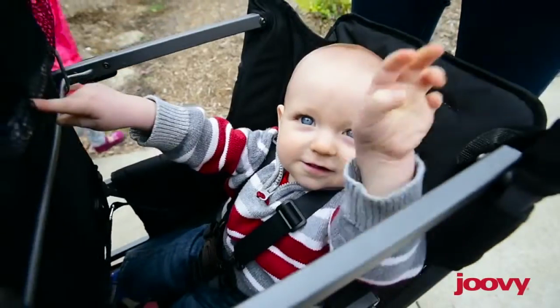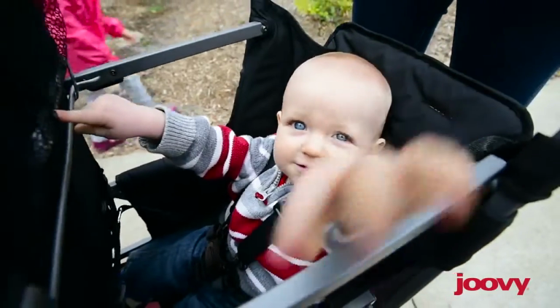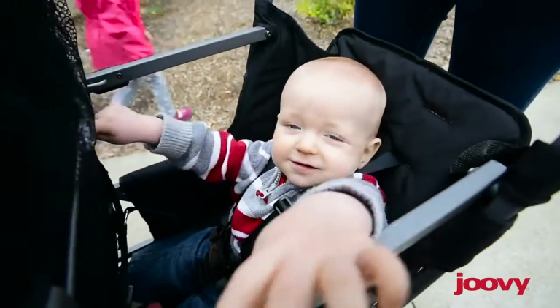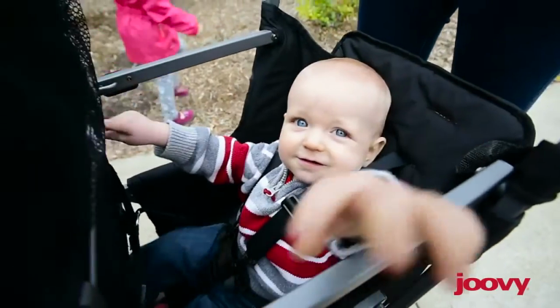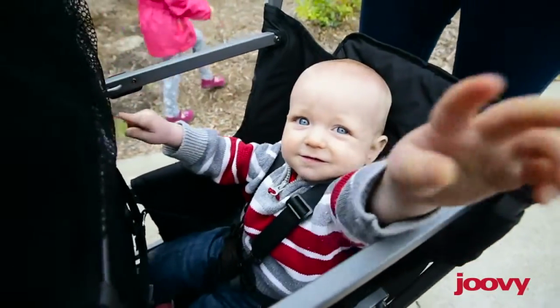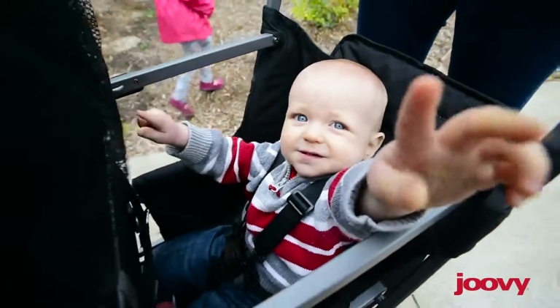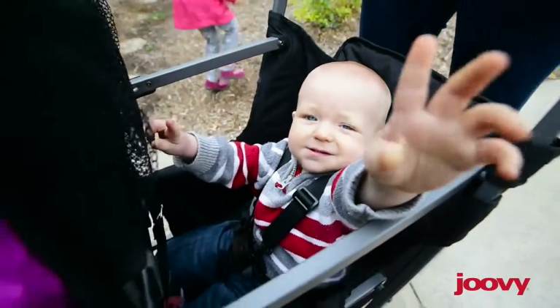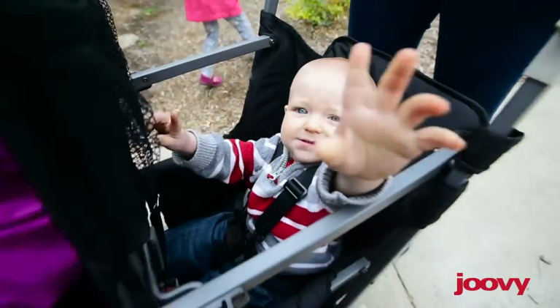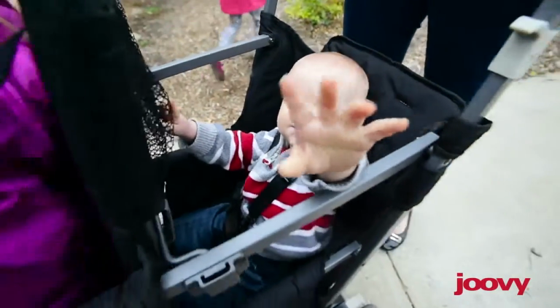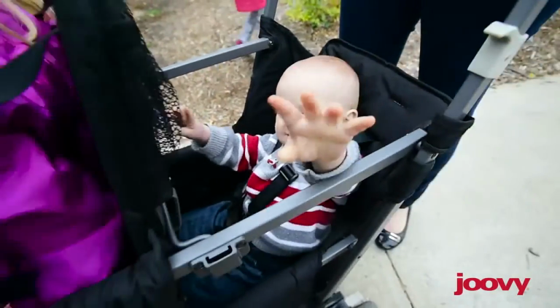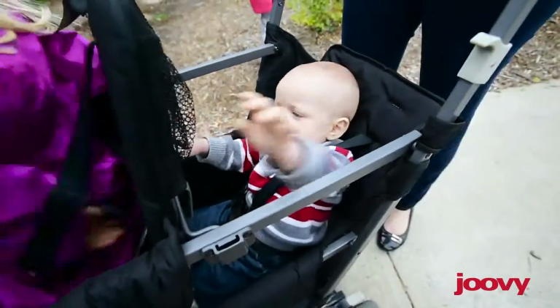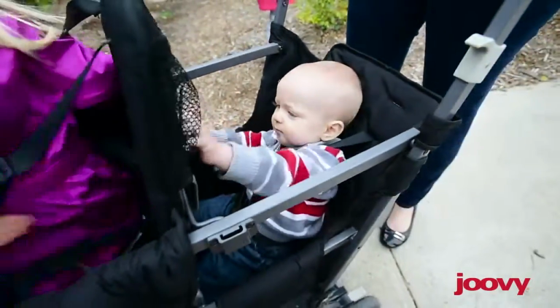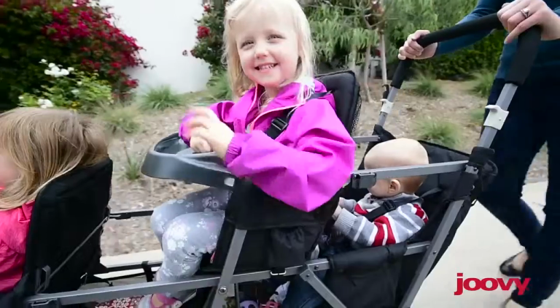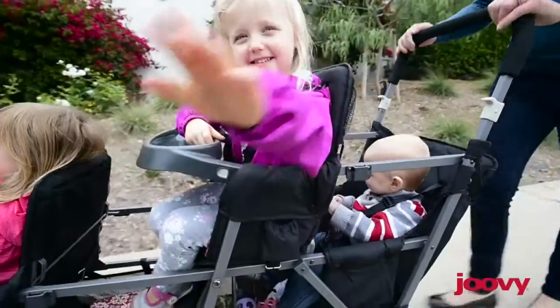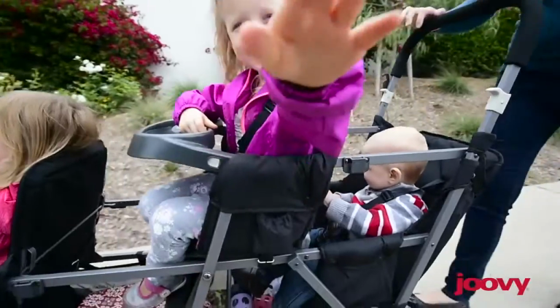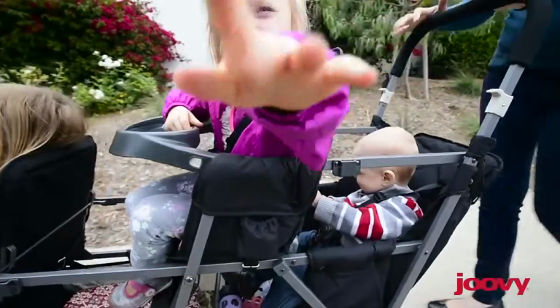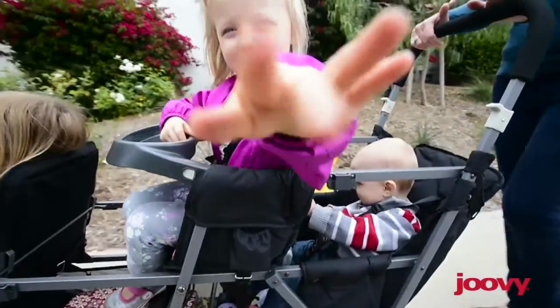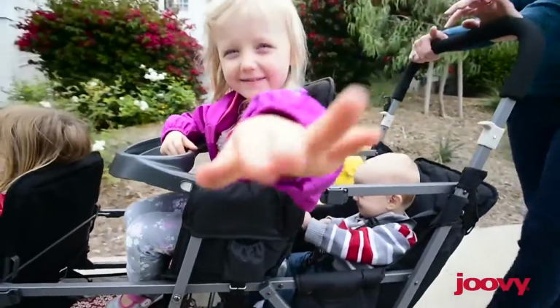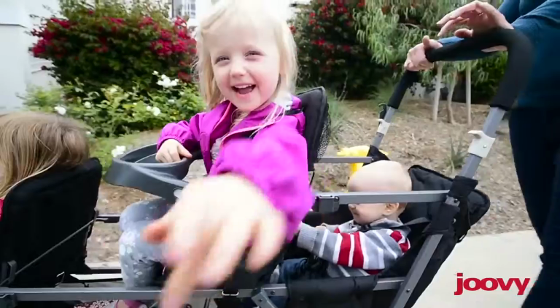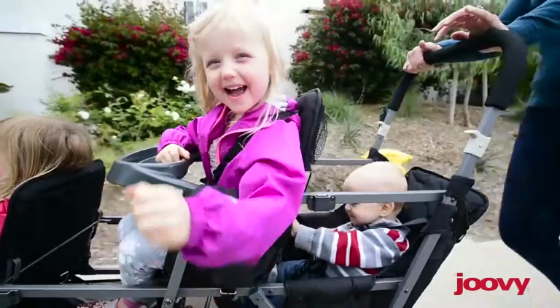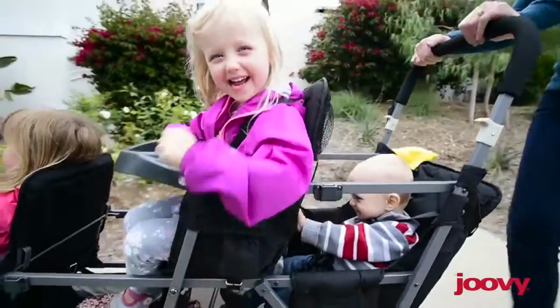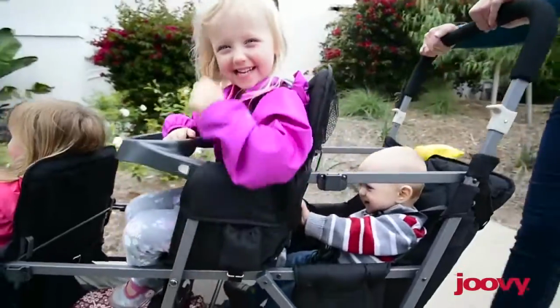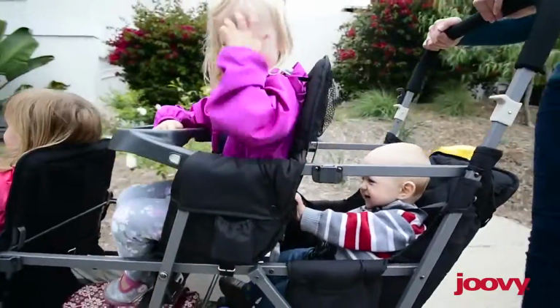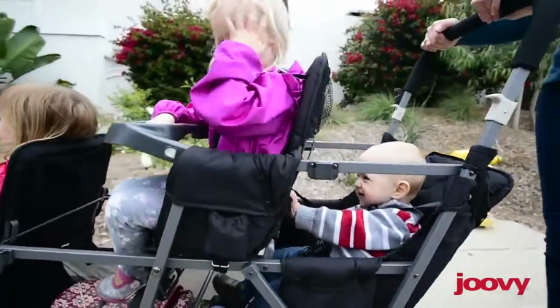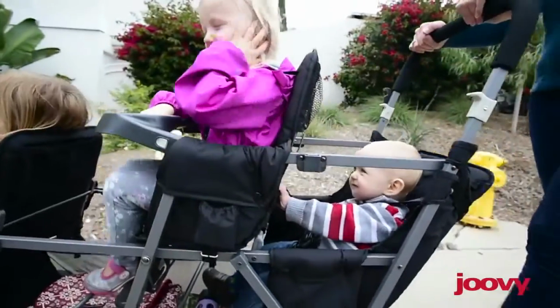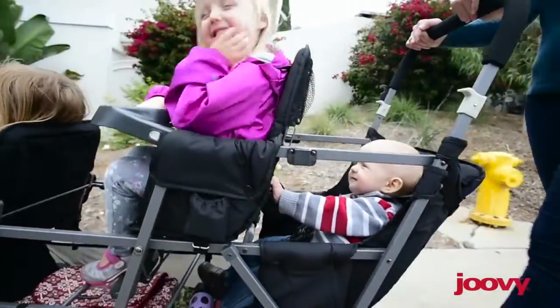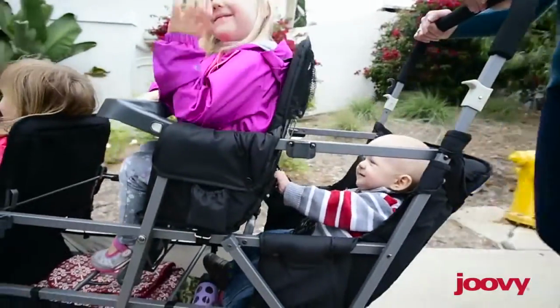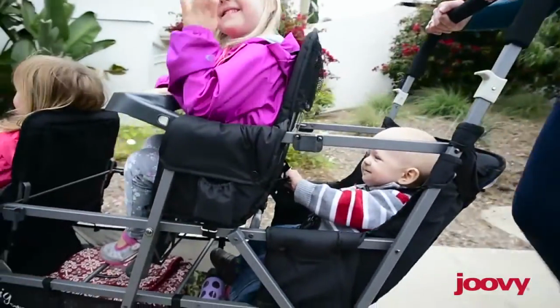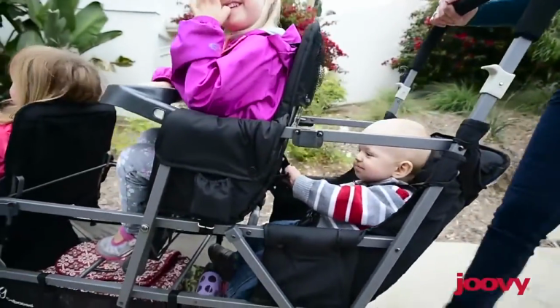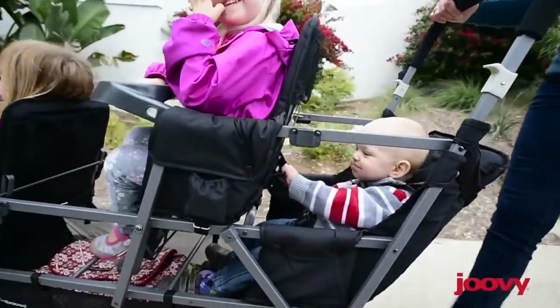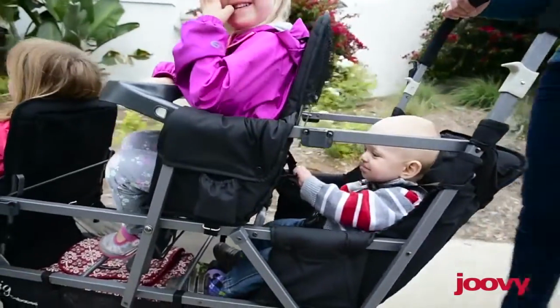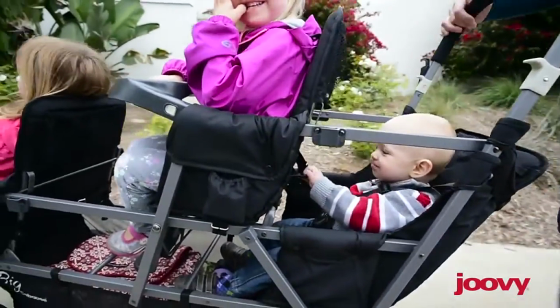If your oldest child is not yet ready for the stand-on platform, consider adding a Caboose rear seat option.